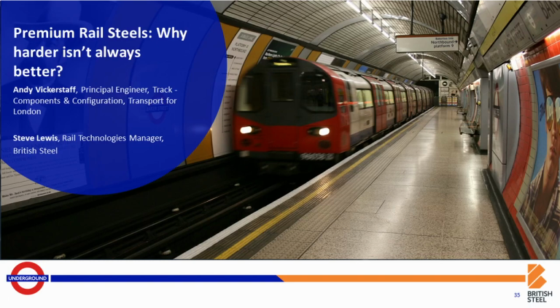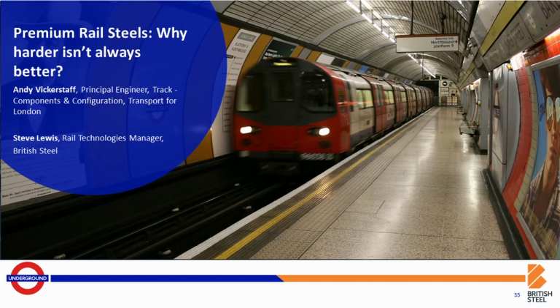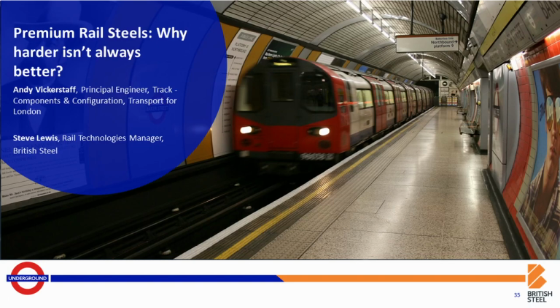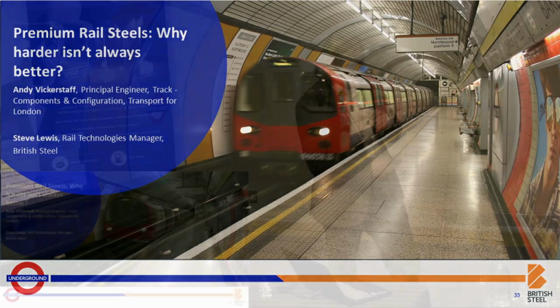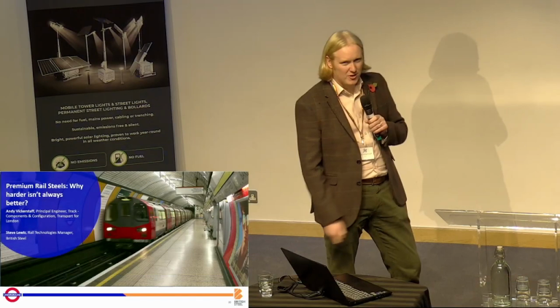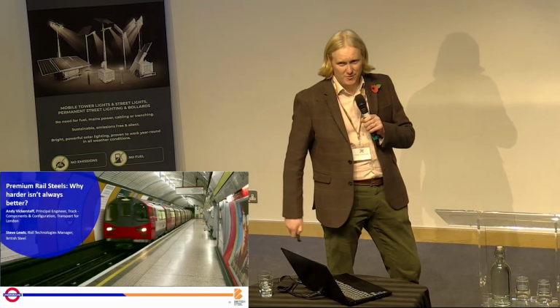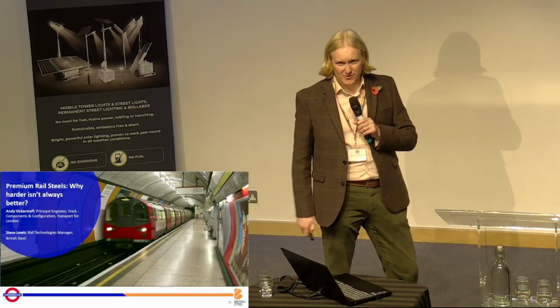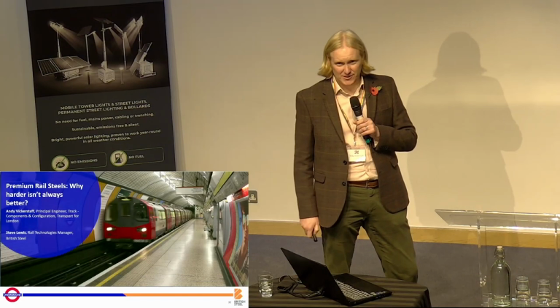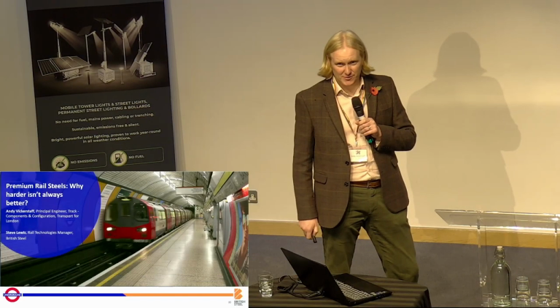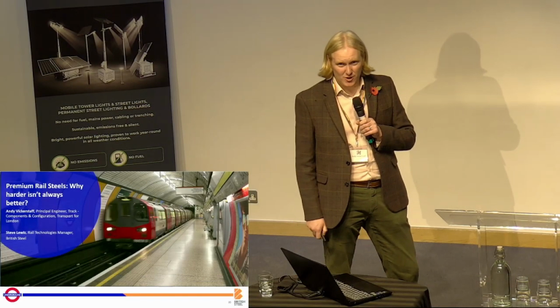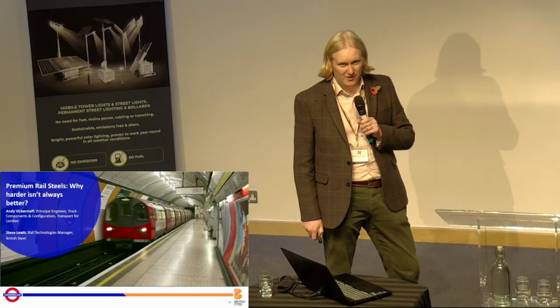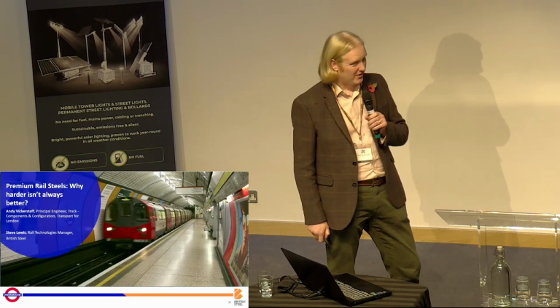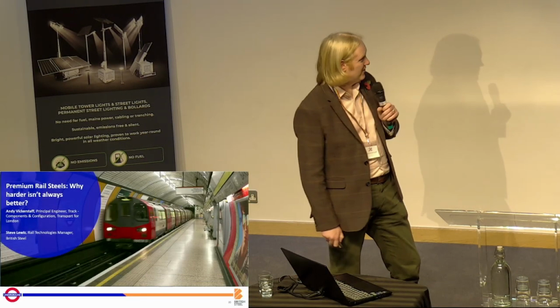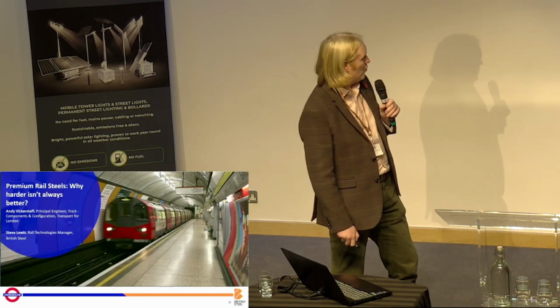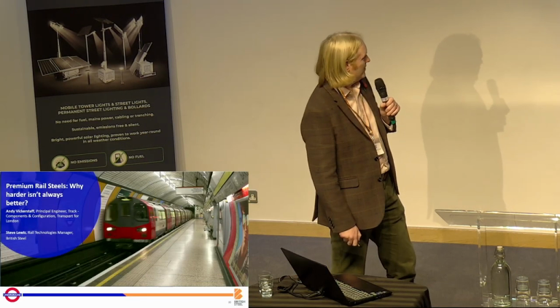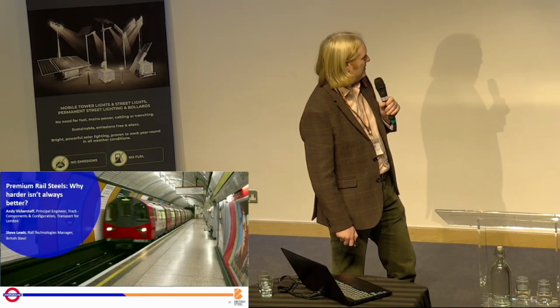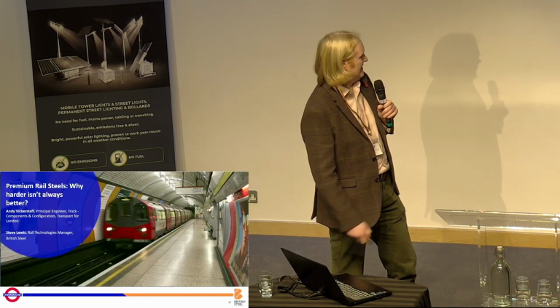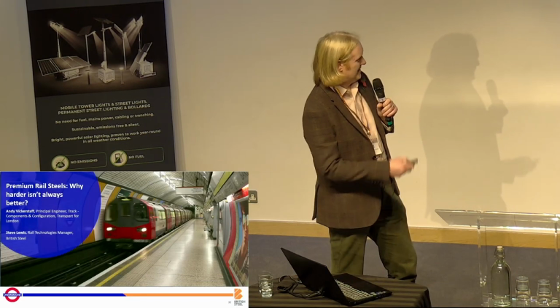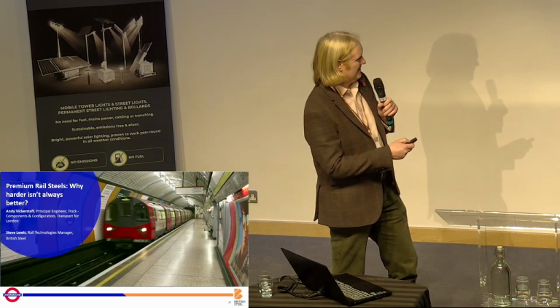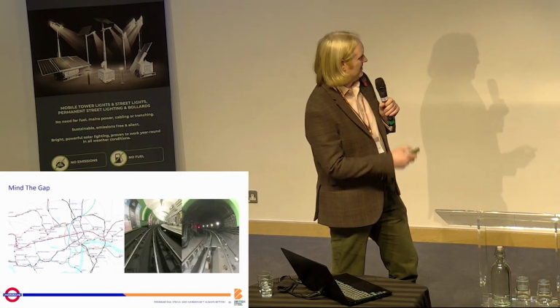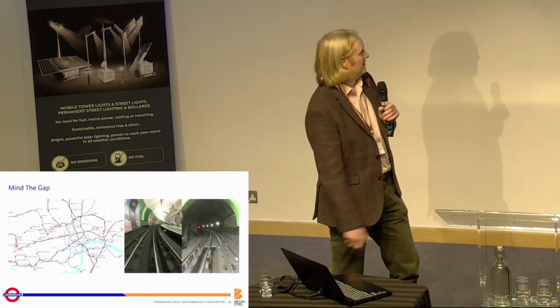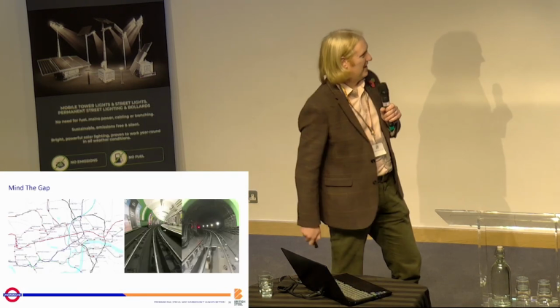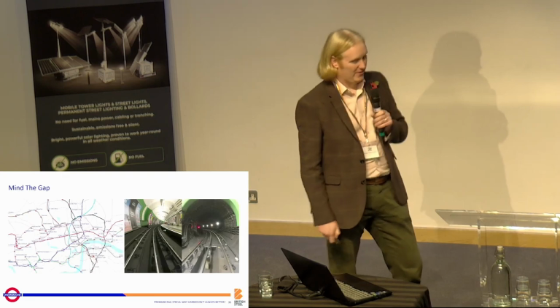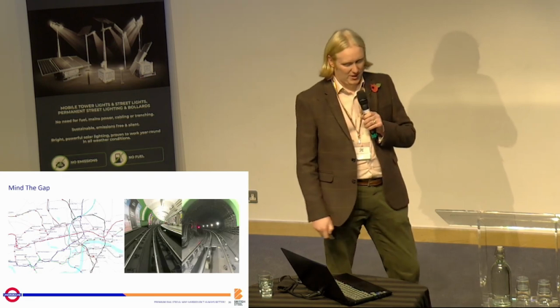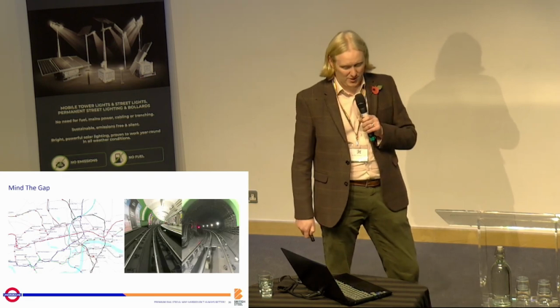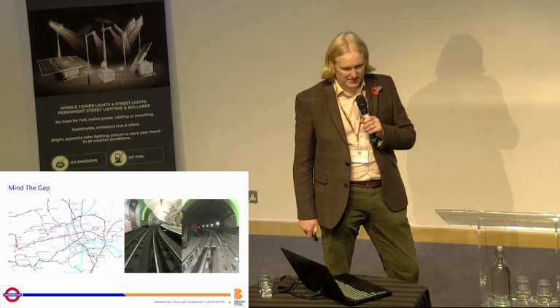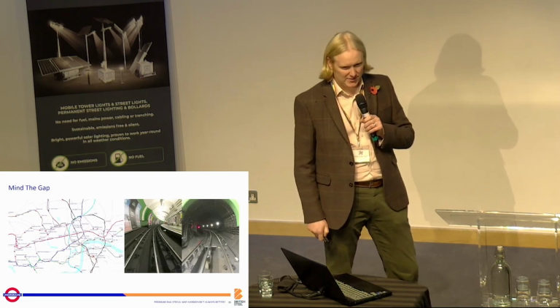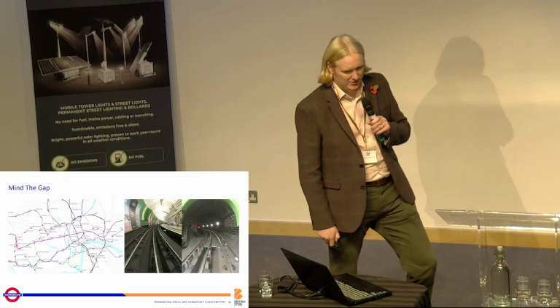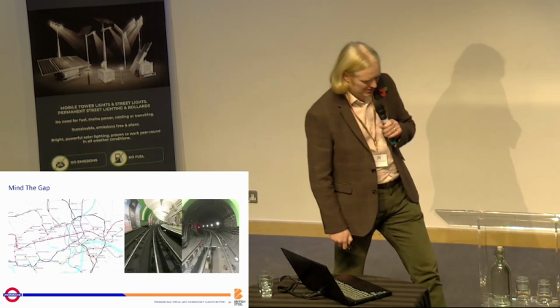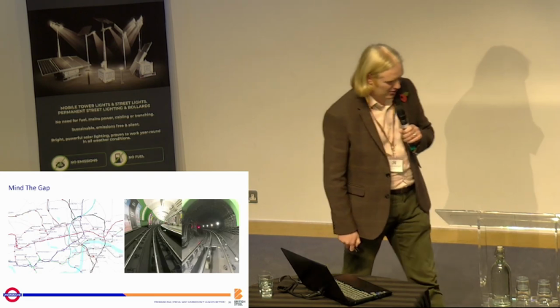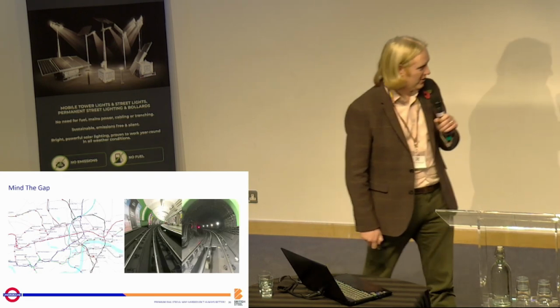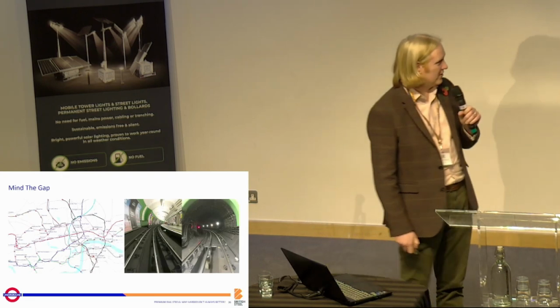This is about premium rail steels and why harder isn't always better. Hopefully Stephen and I will answer that question.